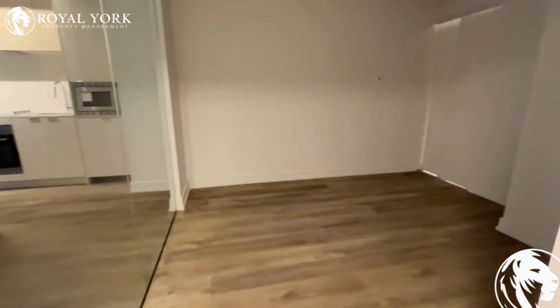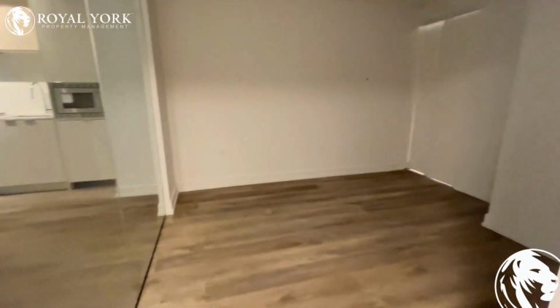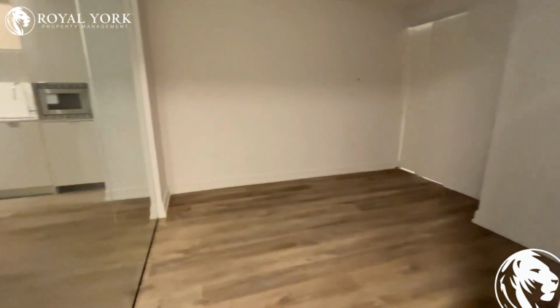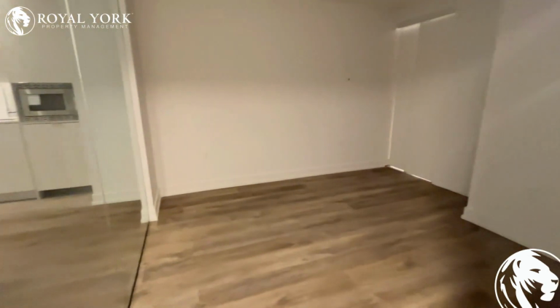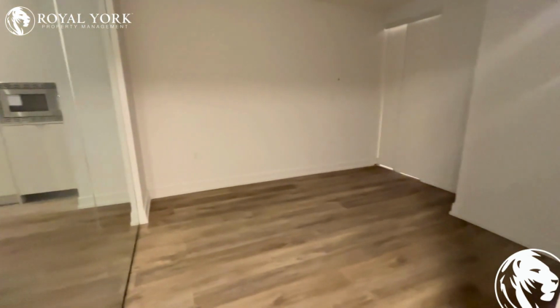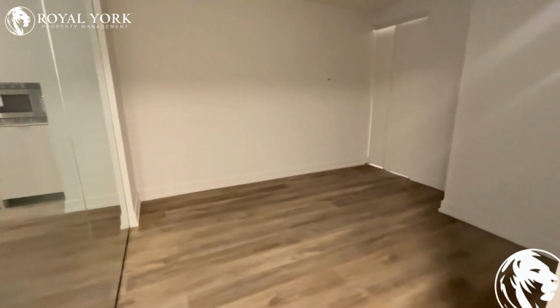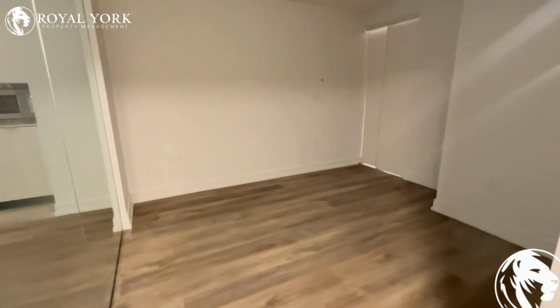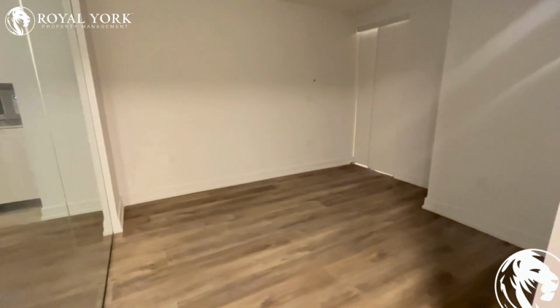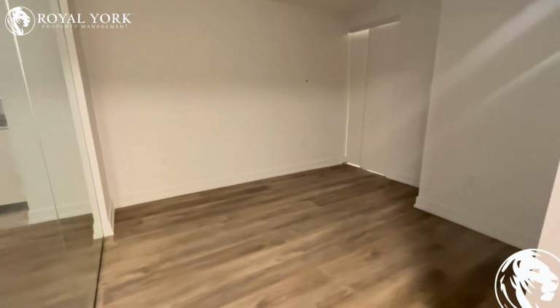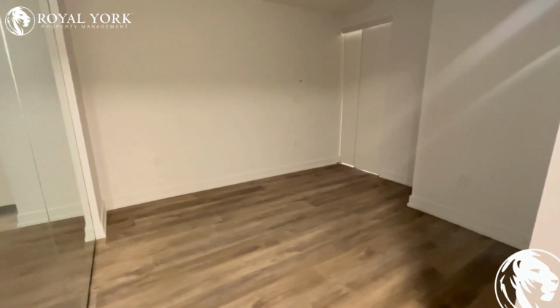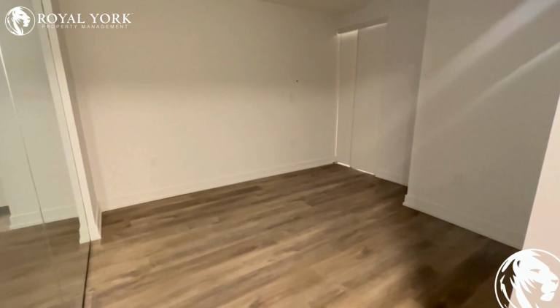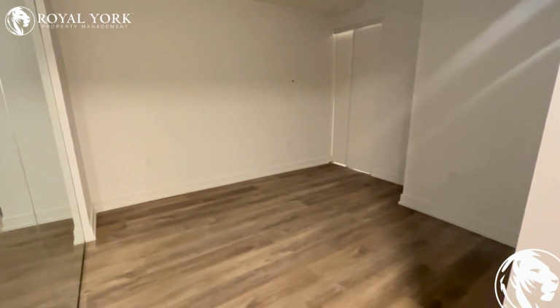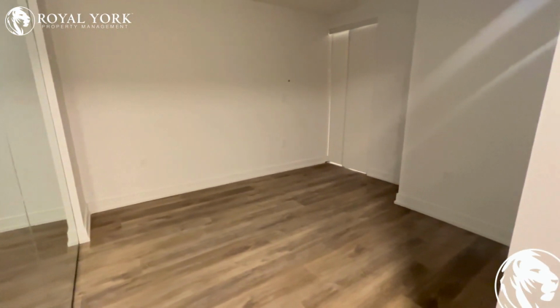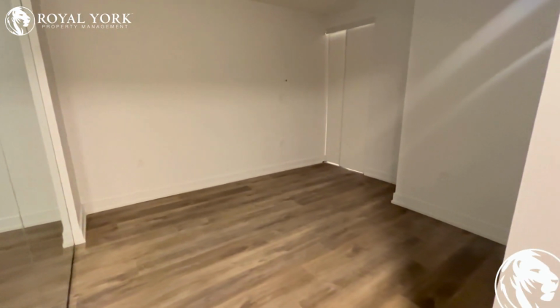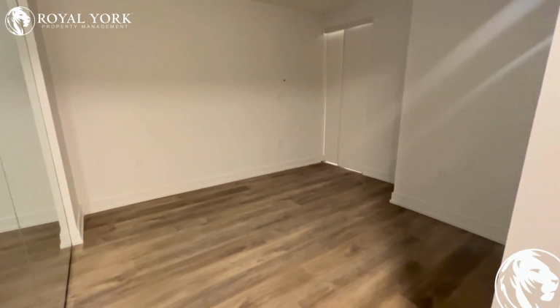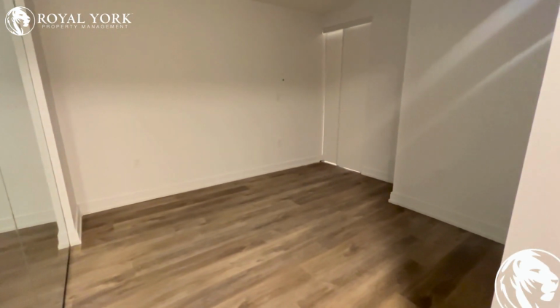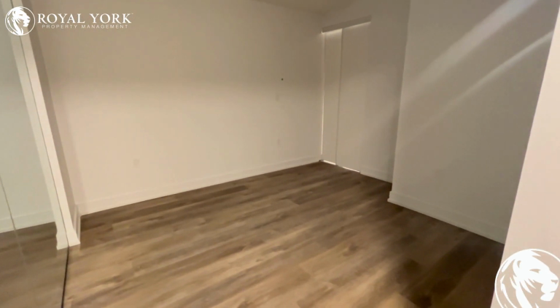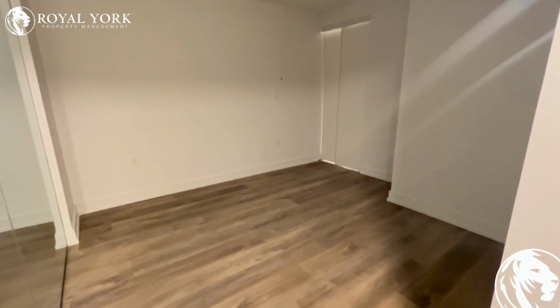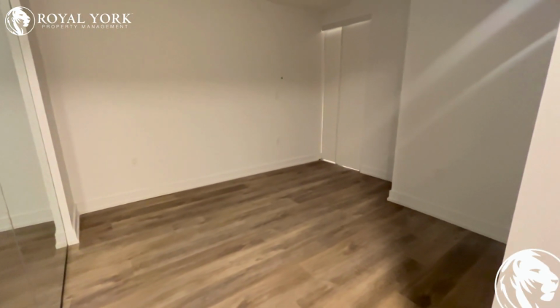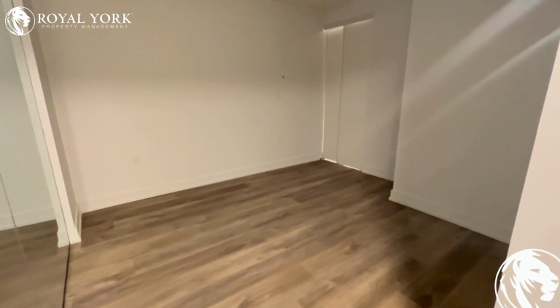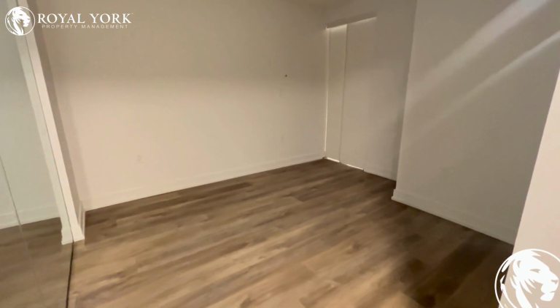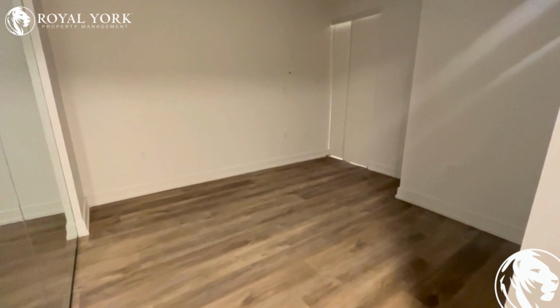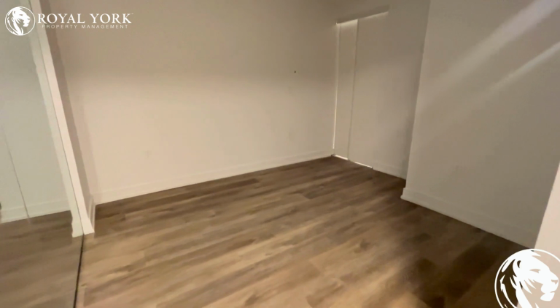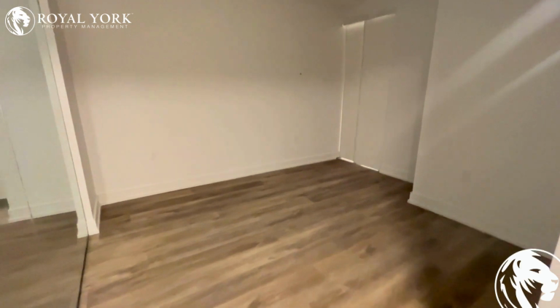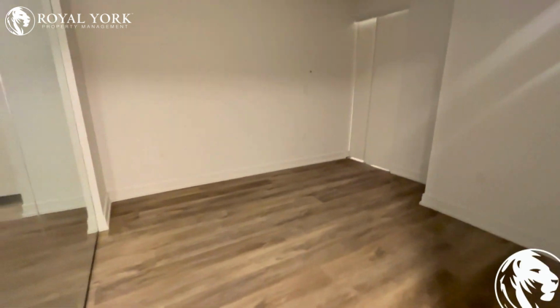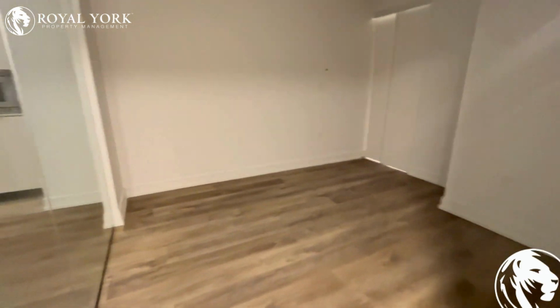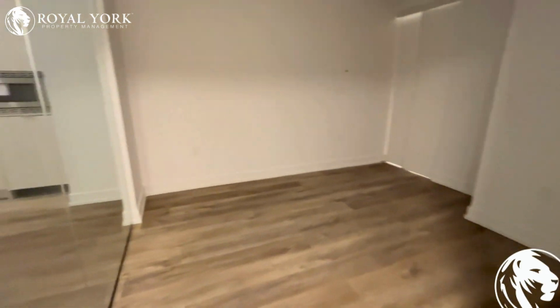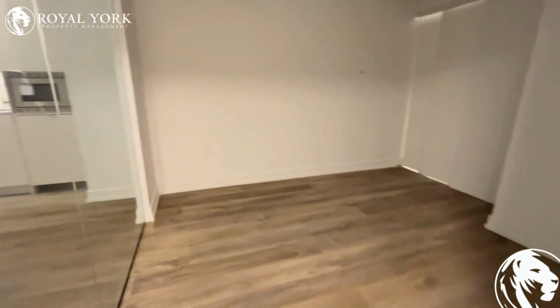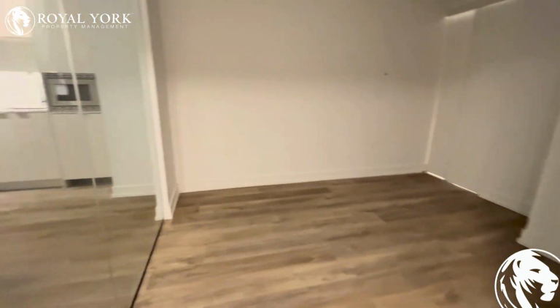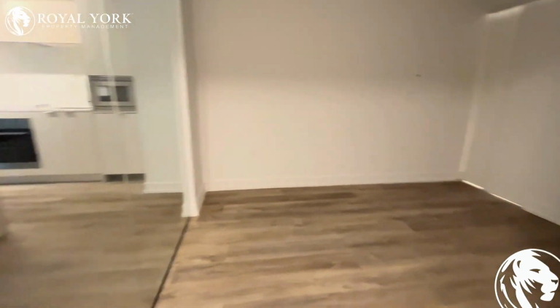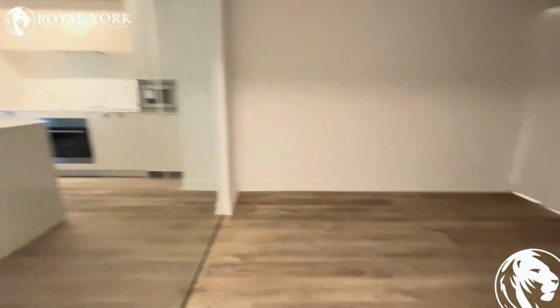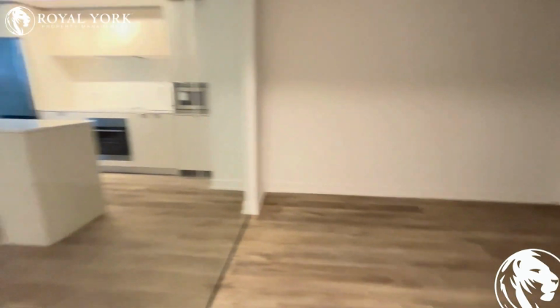This is one of the bedrooms. This can fit a queen size bed in here.